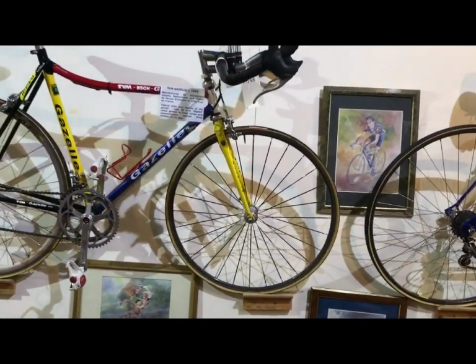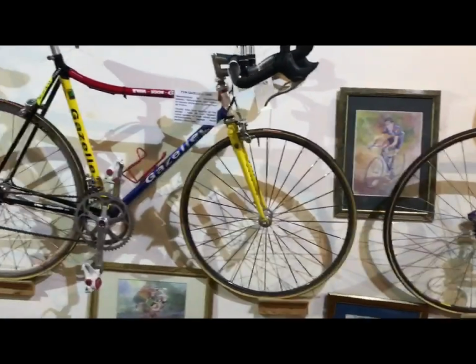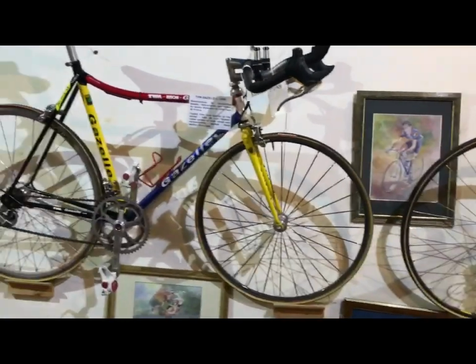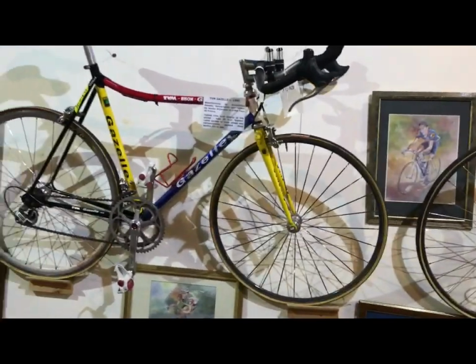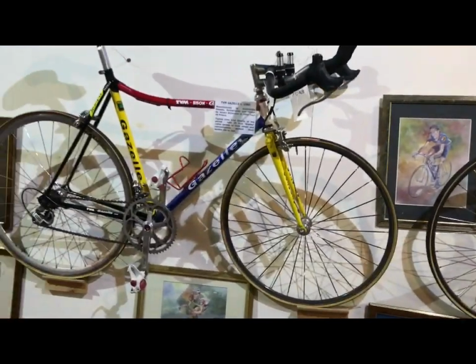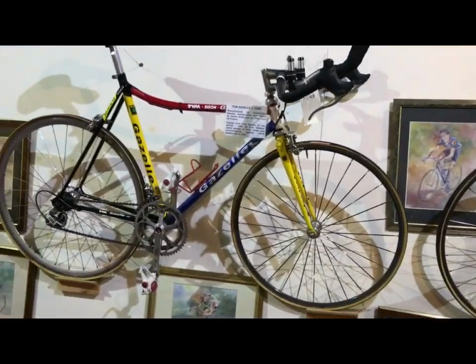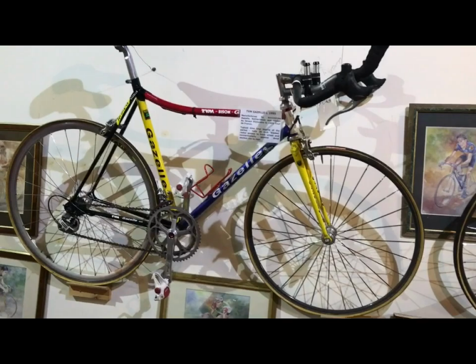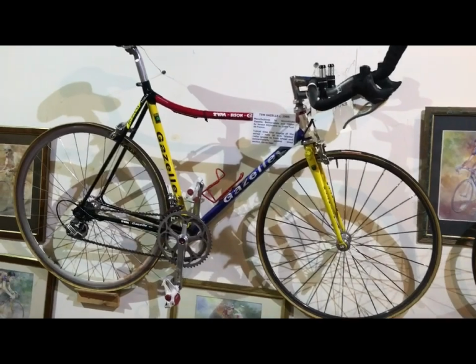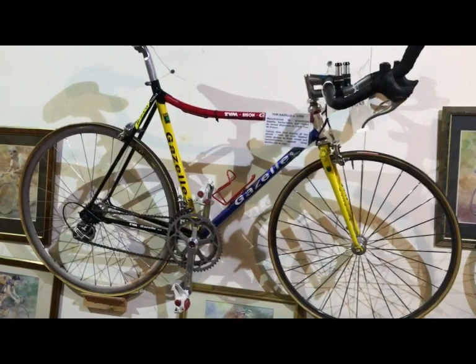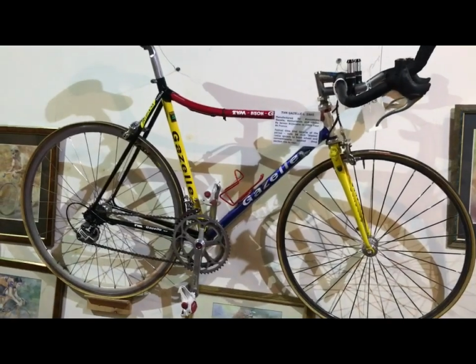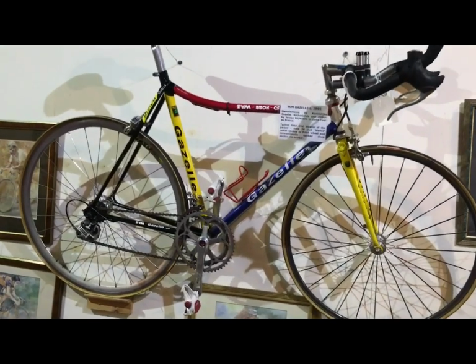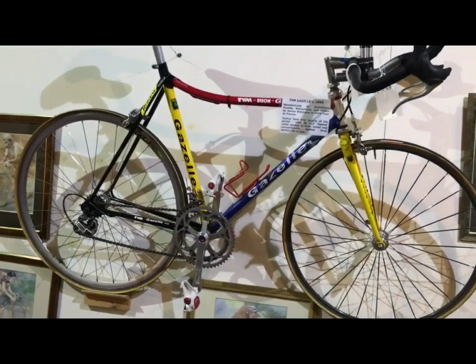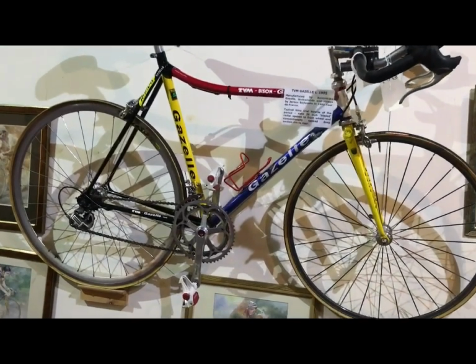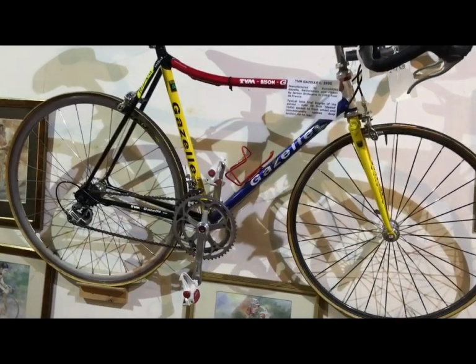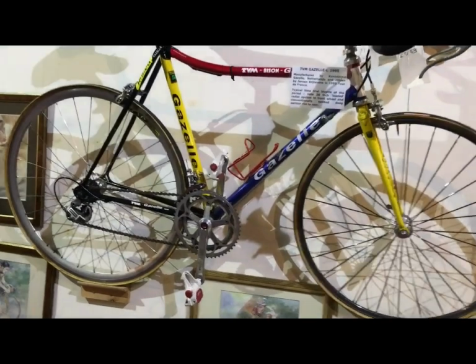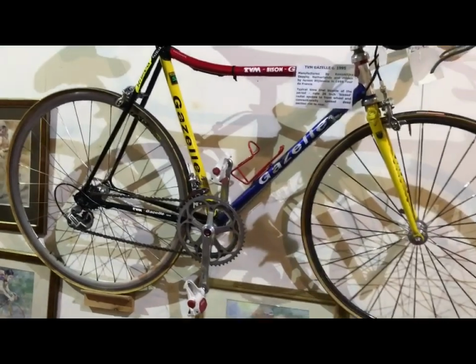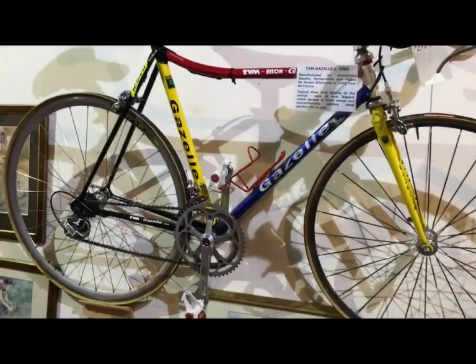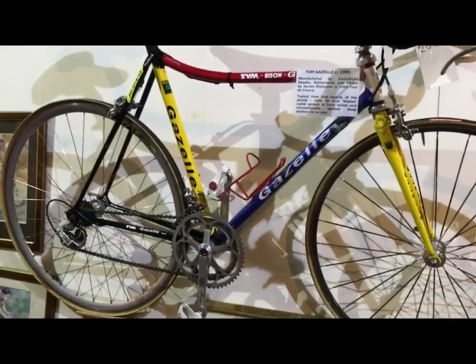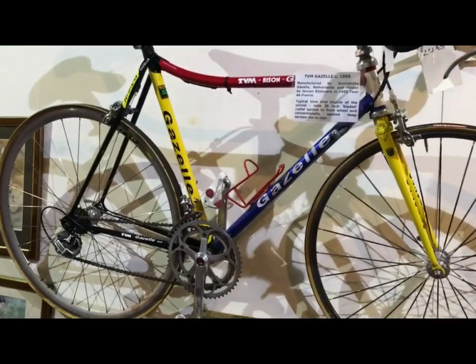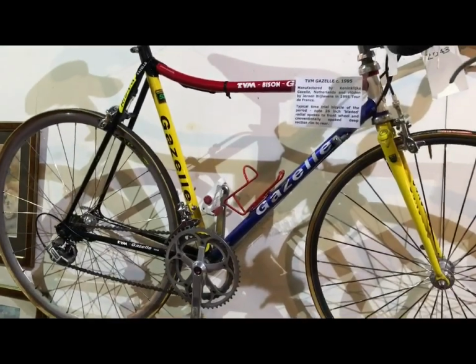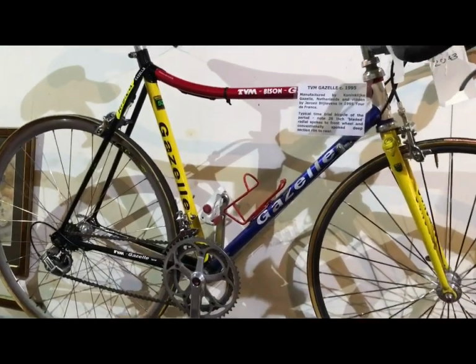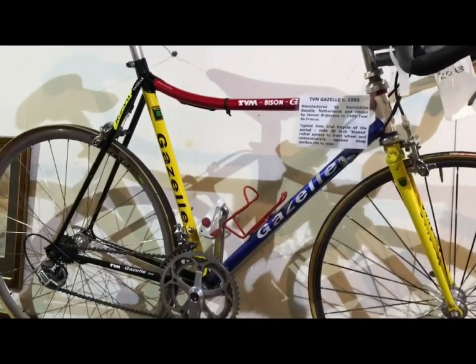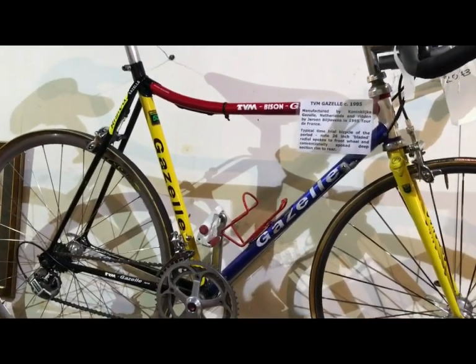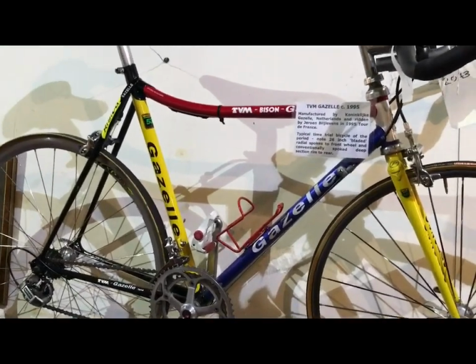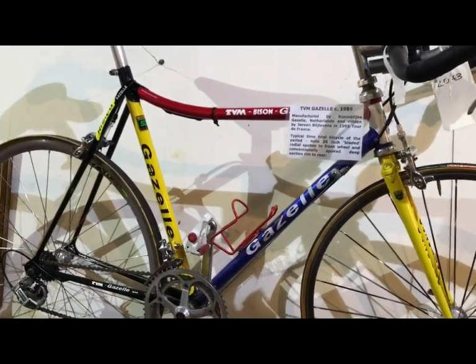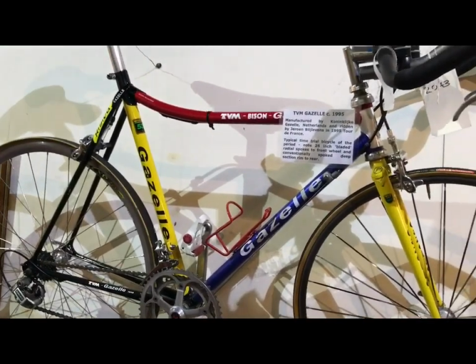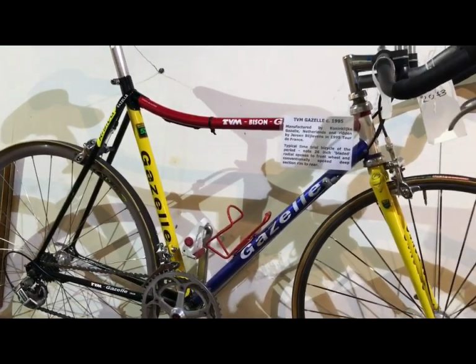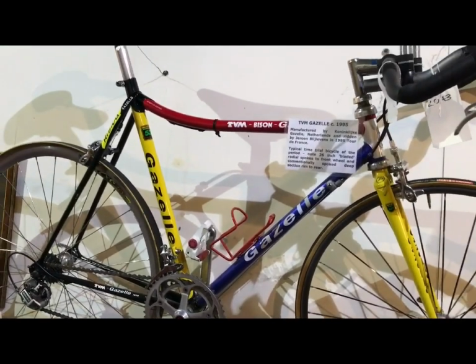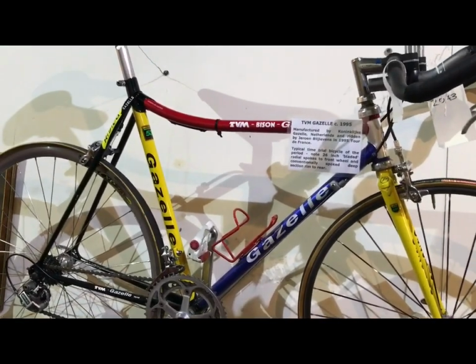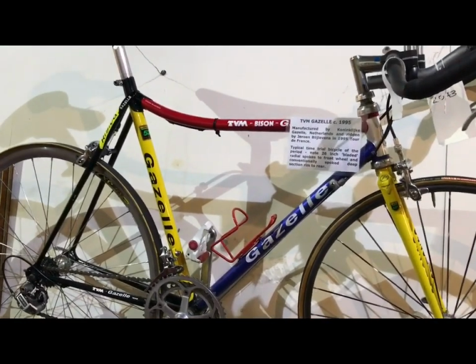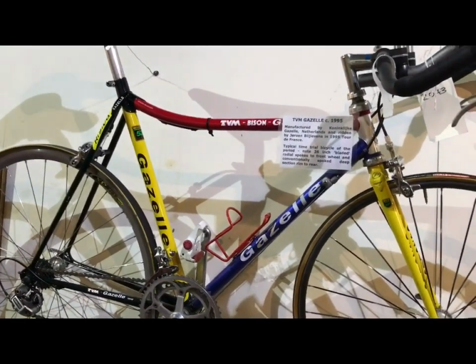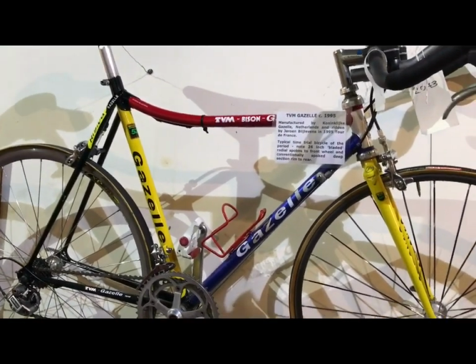Only I could come to a cycle museum with lightweight bikes, find a time trial bike, and it turns out to be a Gazelle.